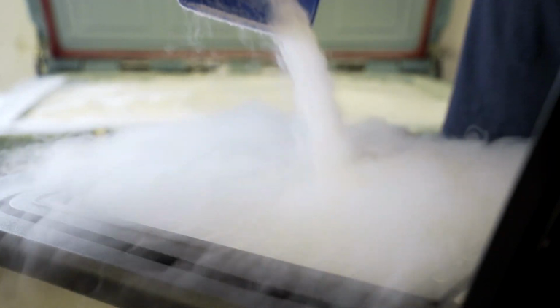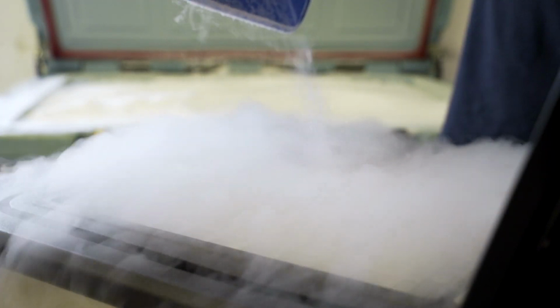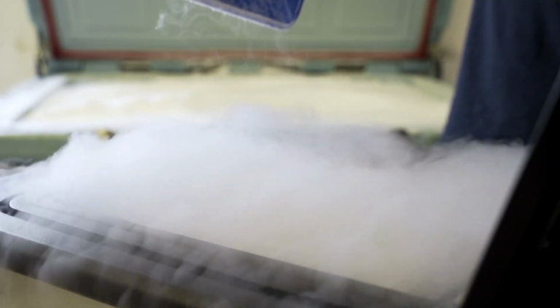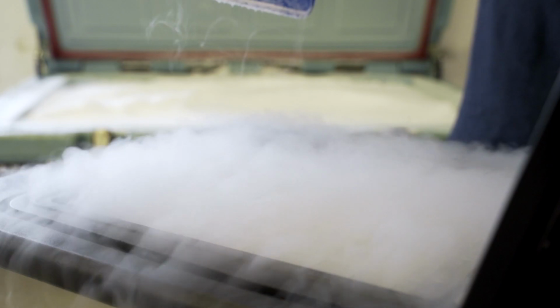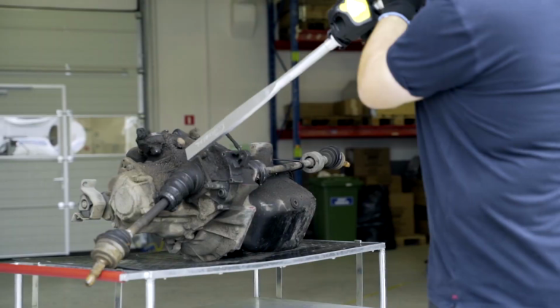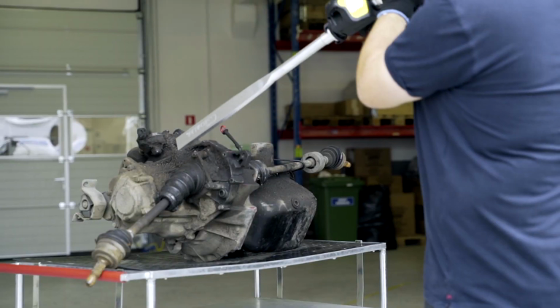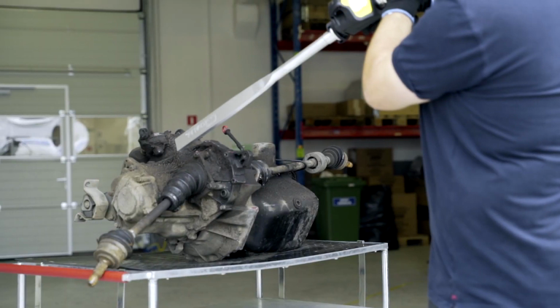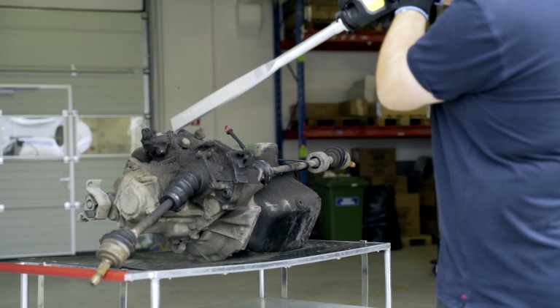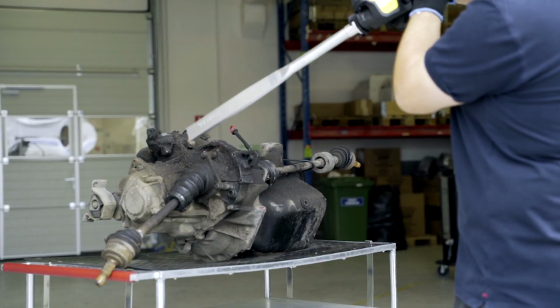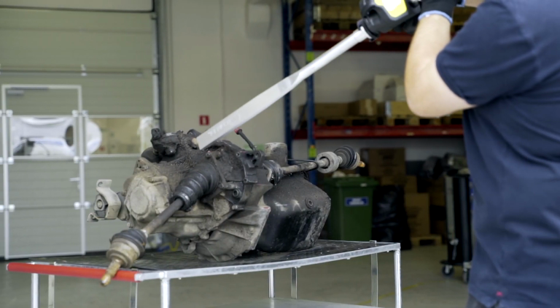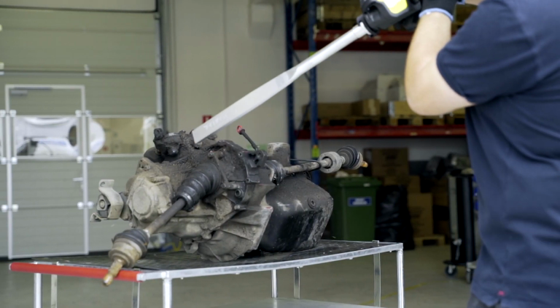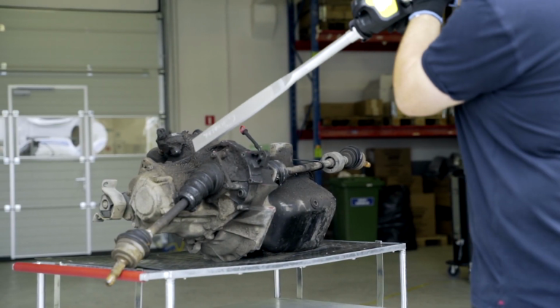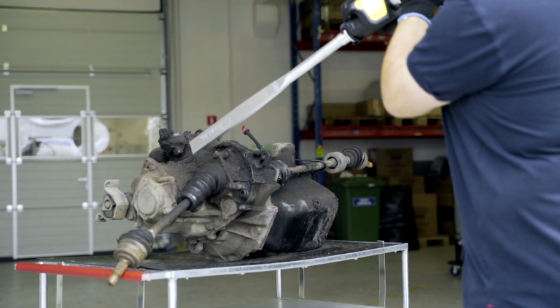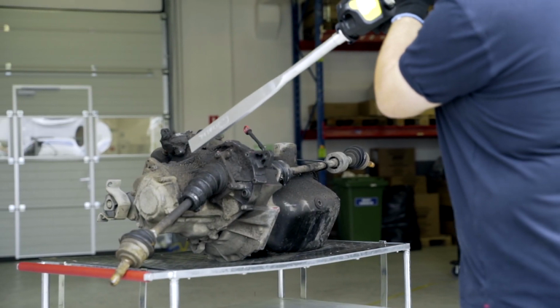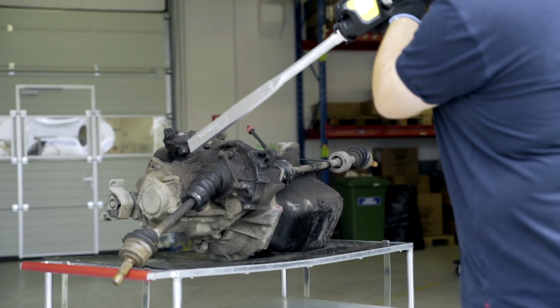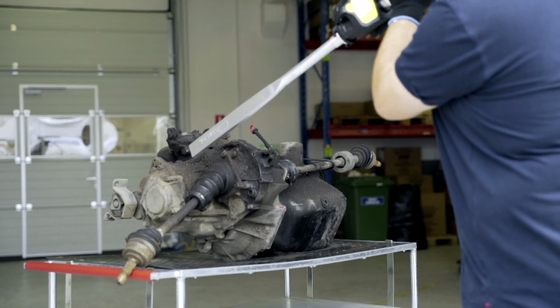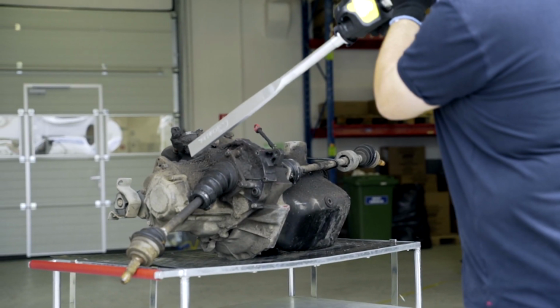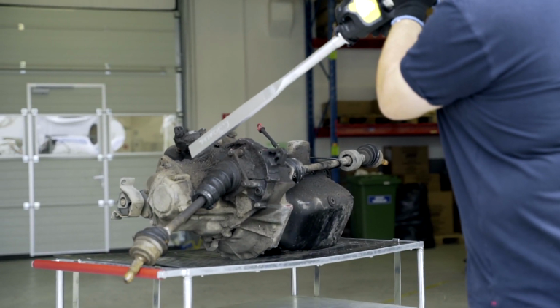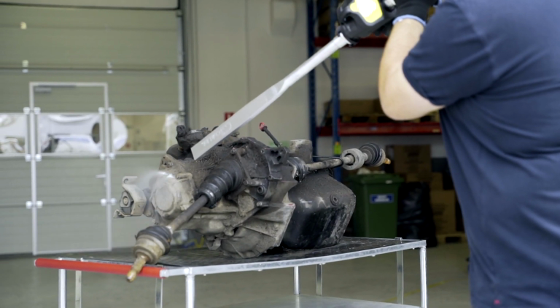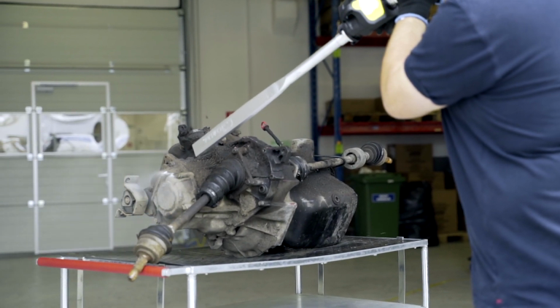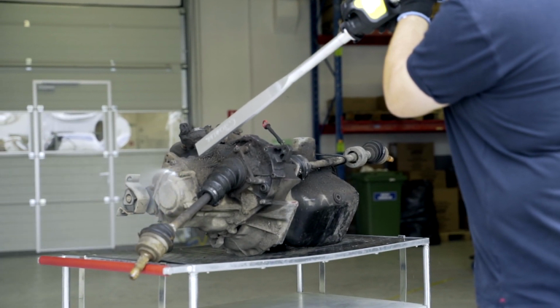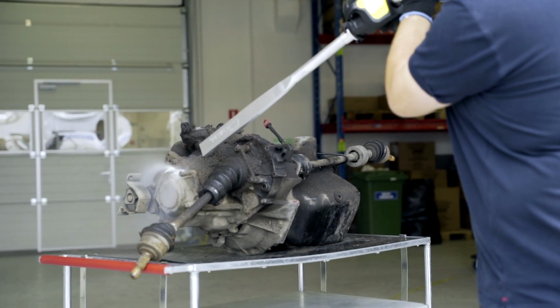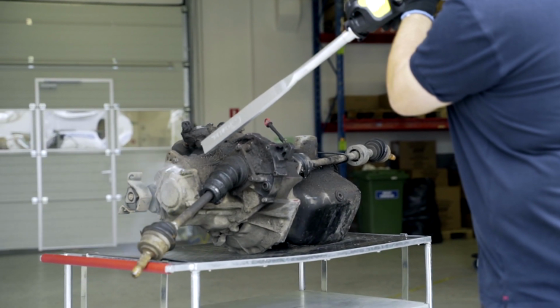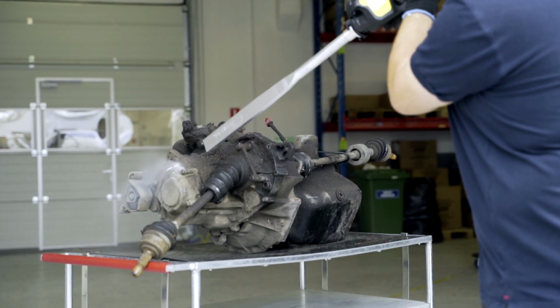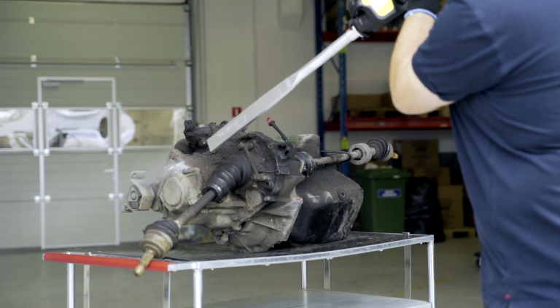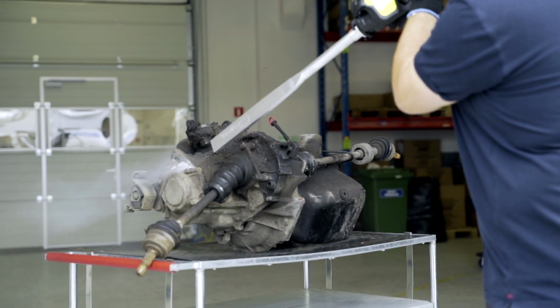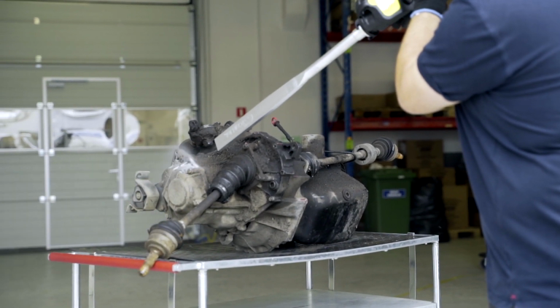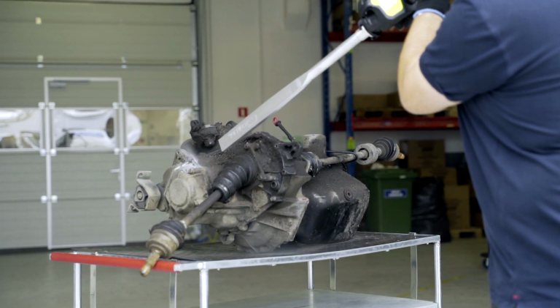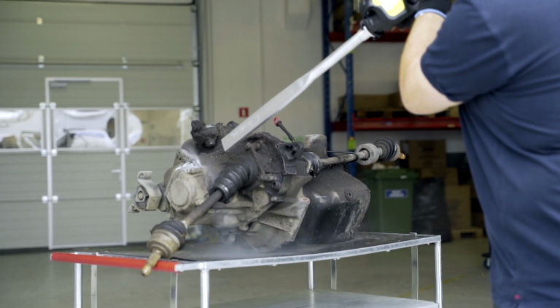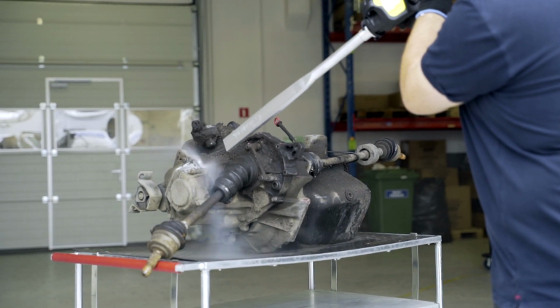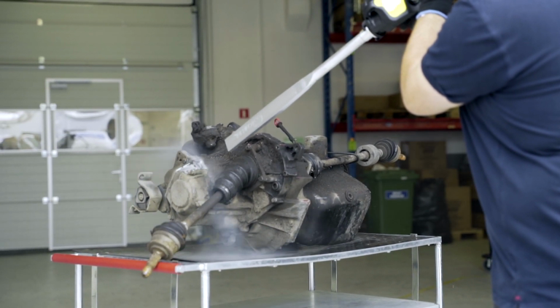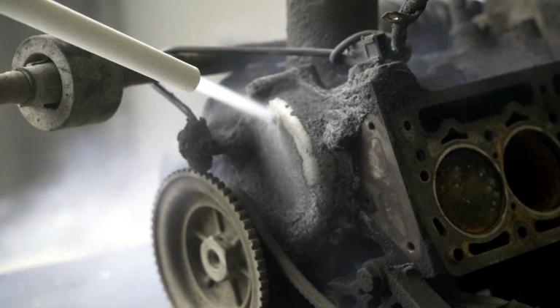Dry ice particles, accelerated to supersonic speed in a stream of compressed air, hit the contaminated surface.